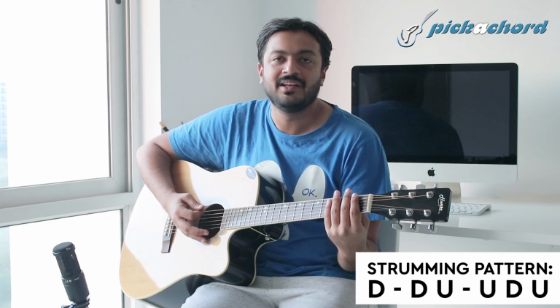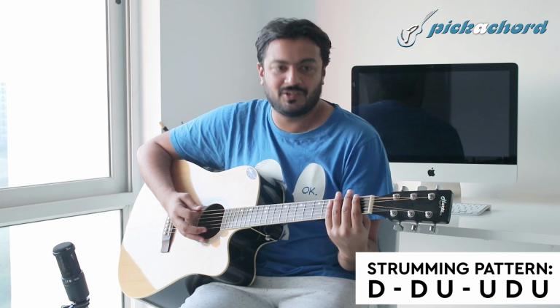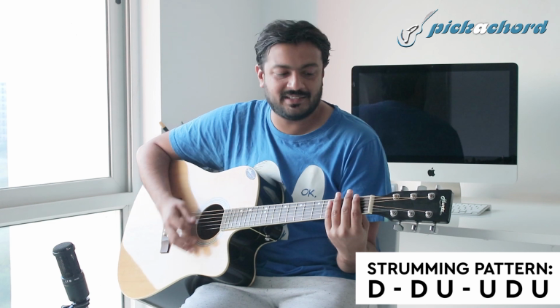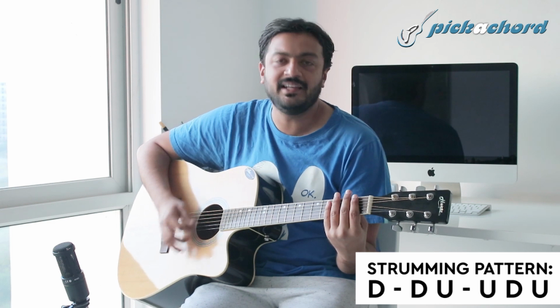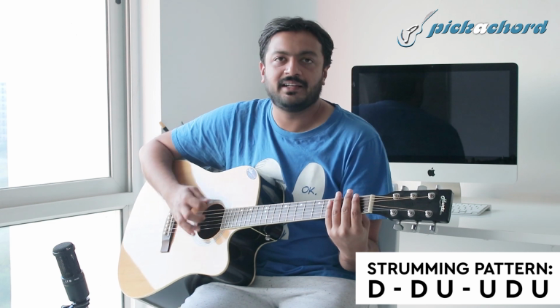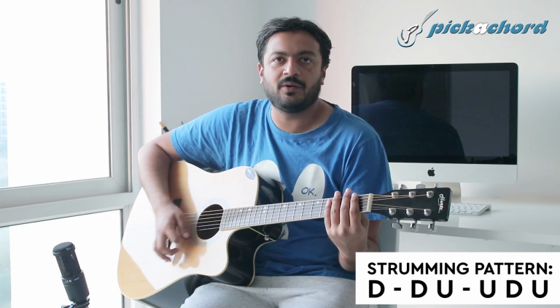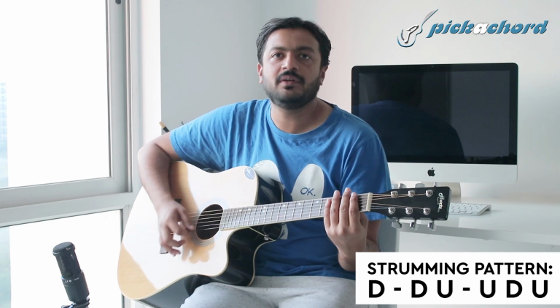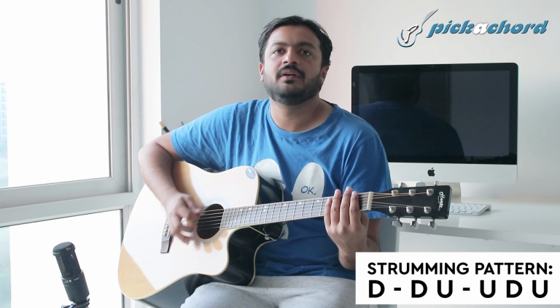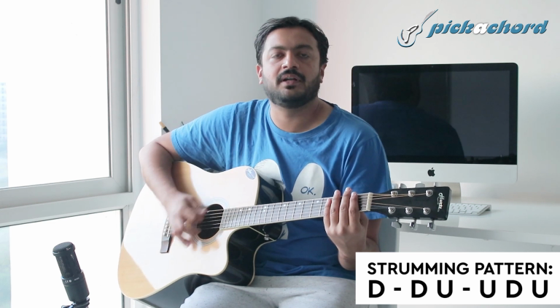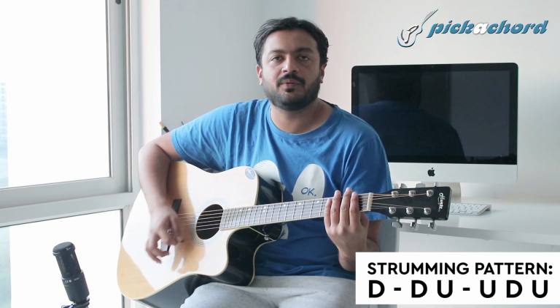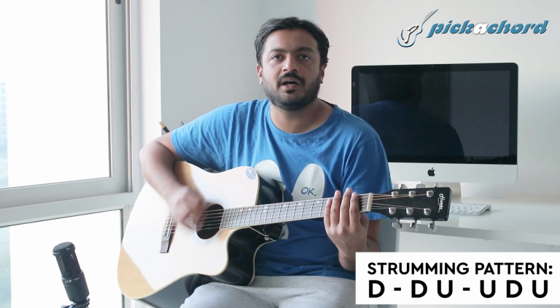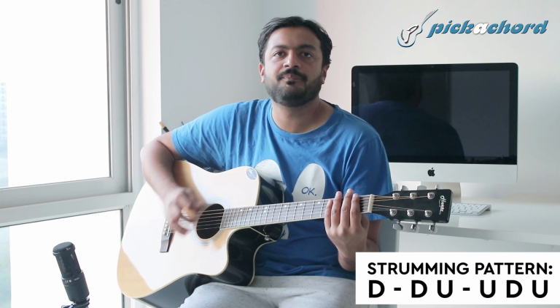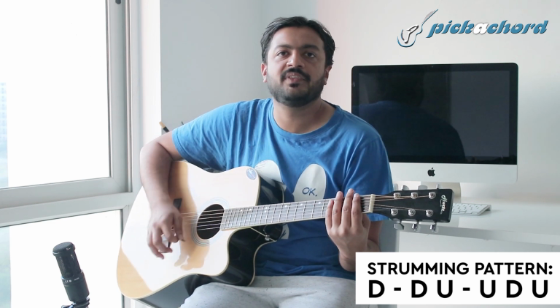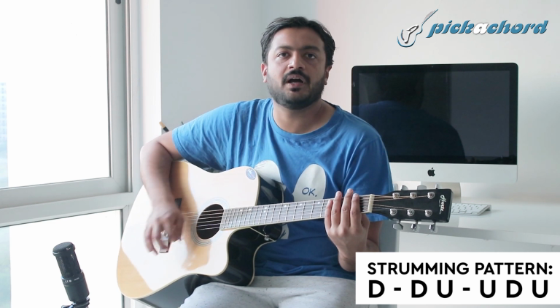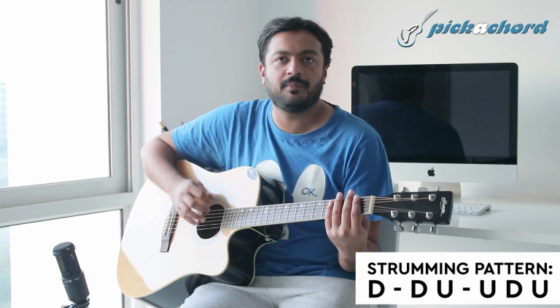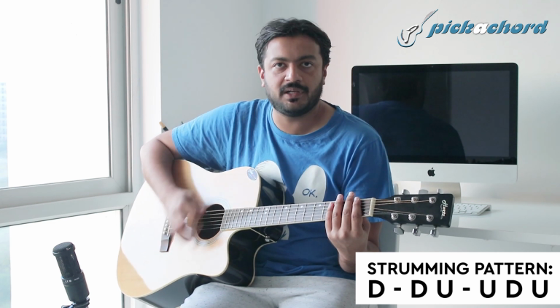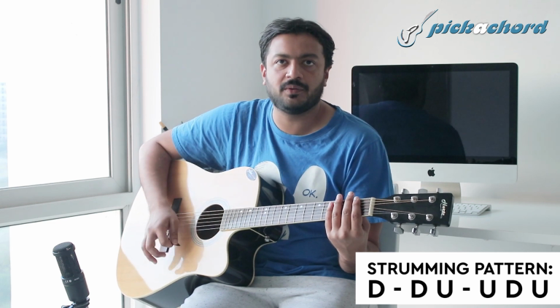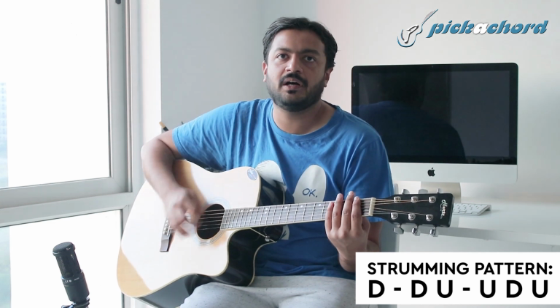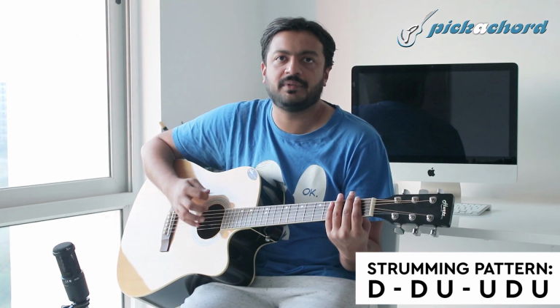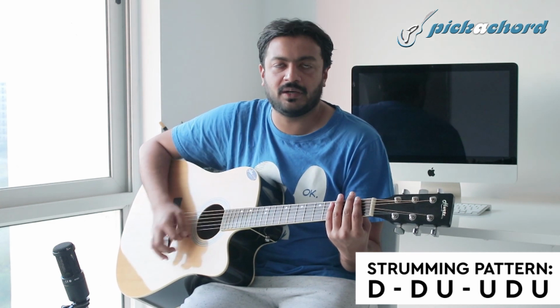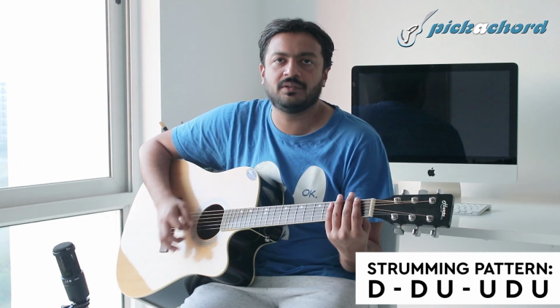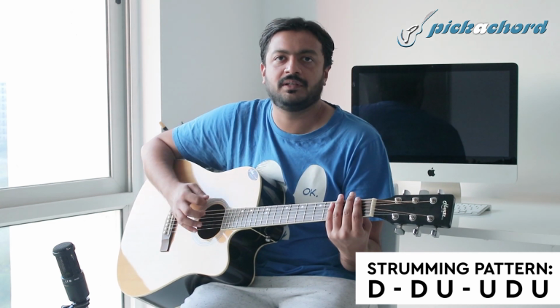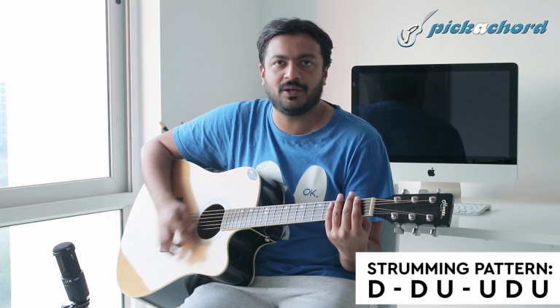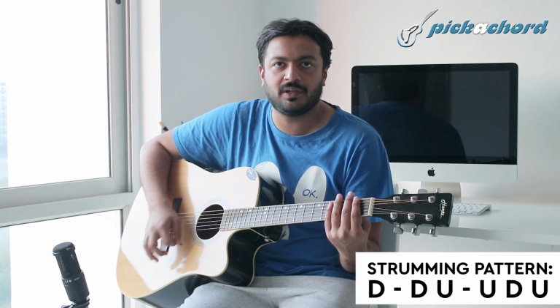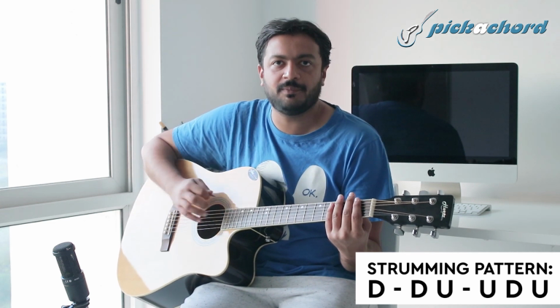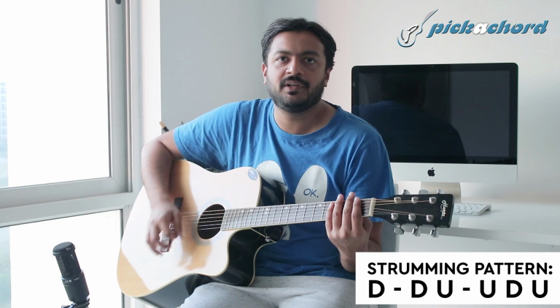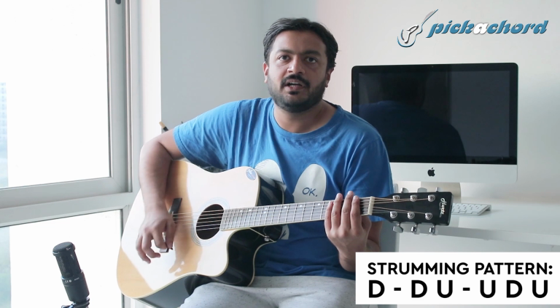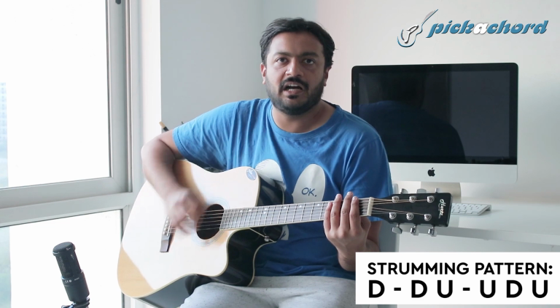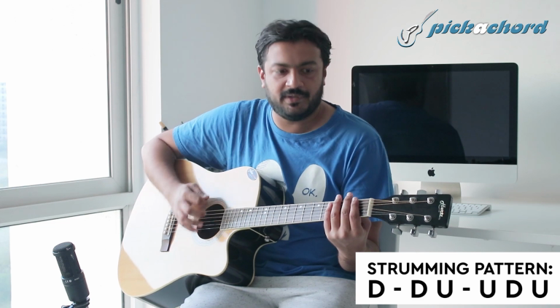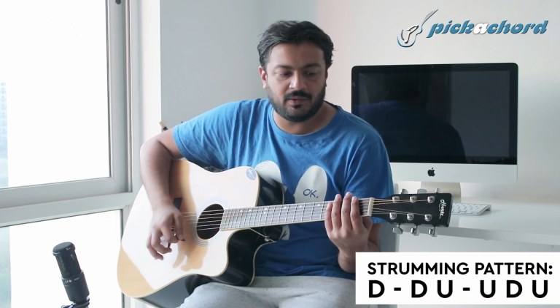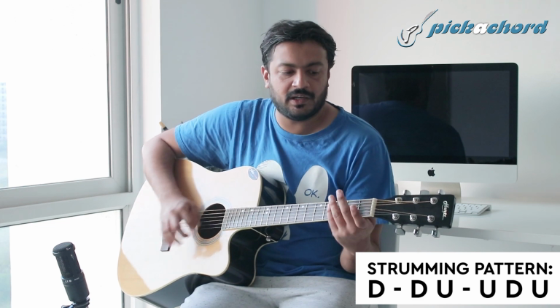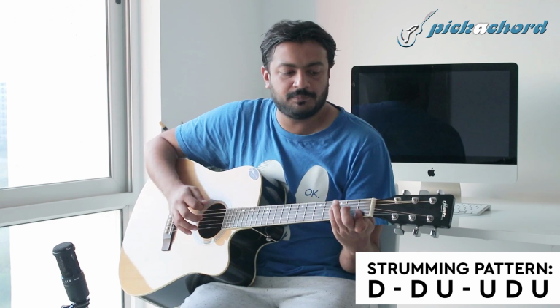So let's see the full strumming pattern: down, down, up, up, down, up — down, down, up, up, down, up.